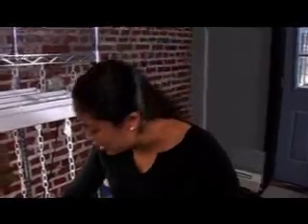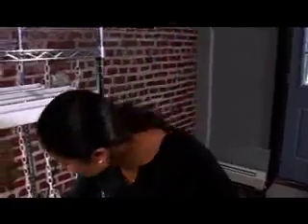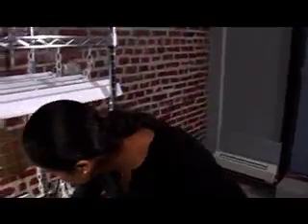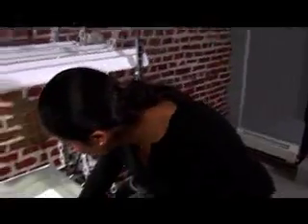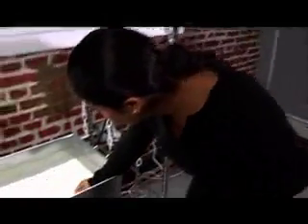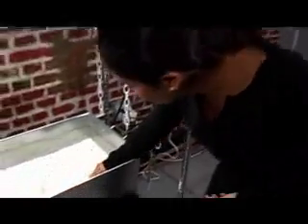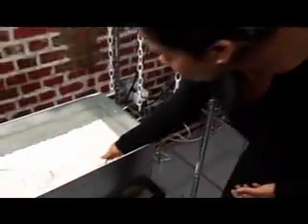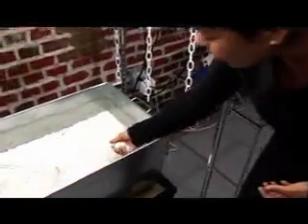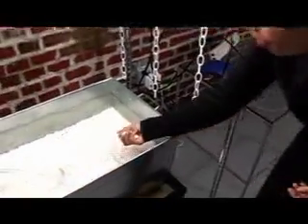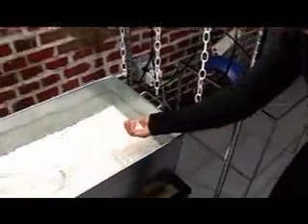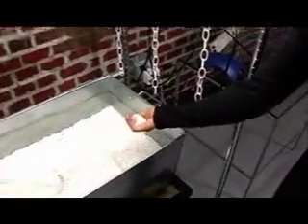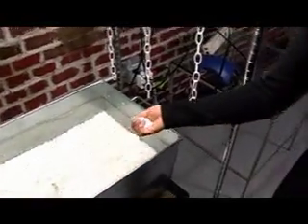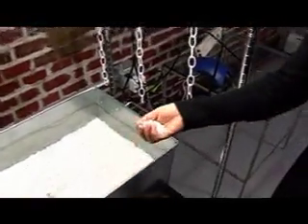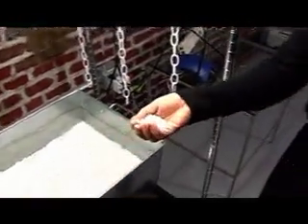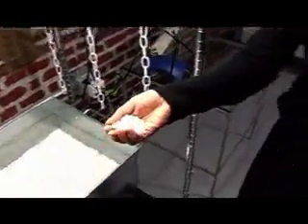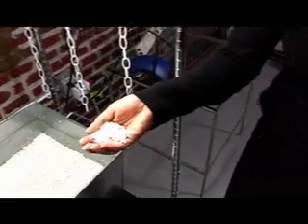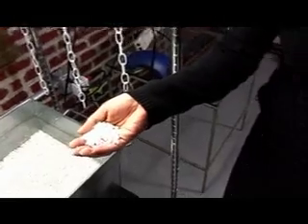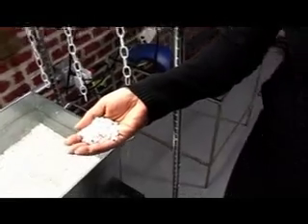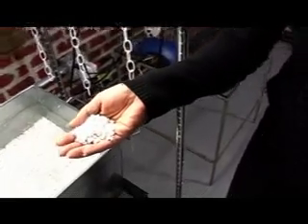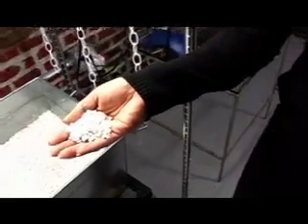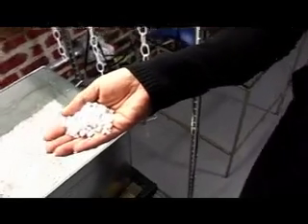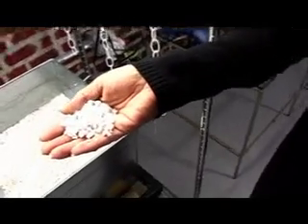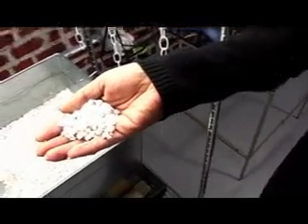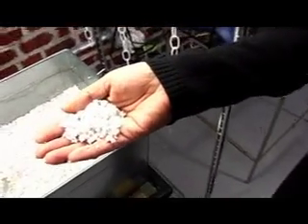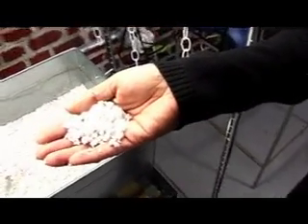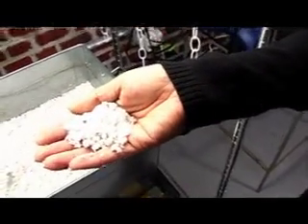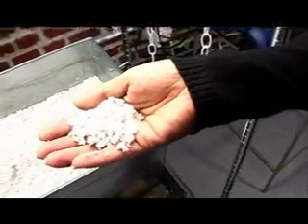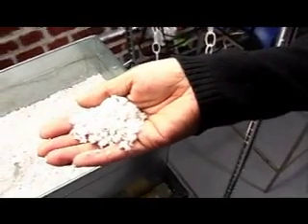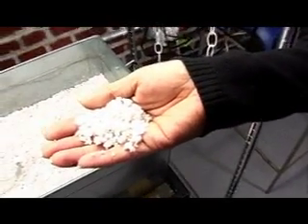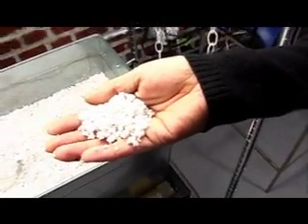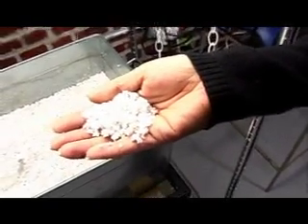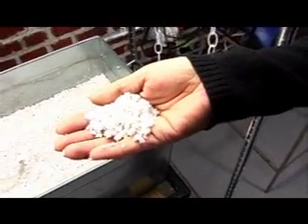In the galvanized planter I've put about two inches of three quarter inch gravel. Then on top of it I have this white stuff — this is perlite, and this is what our veggies are going to grow in.